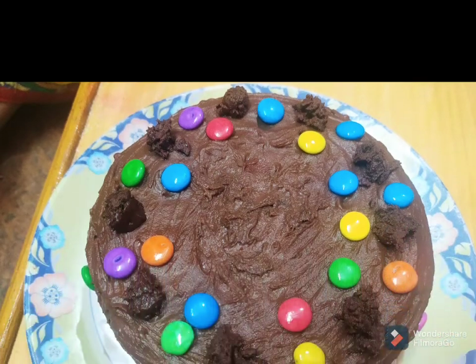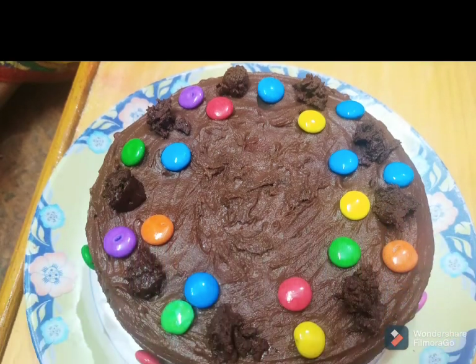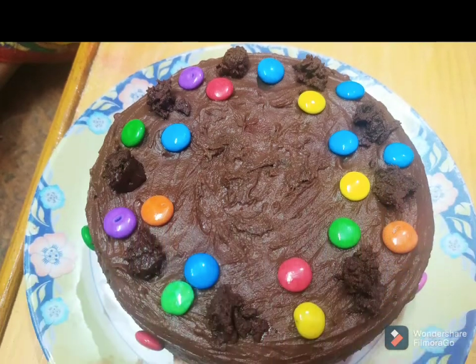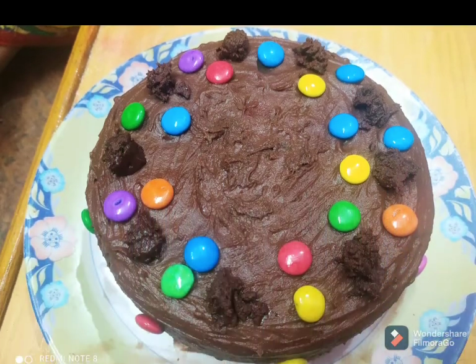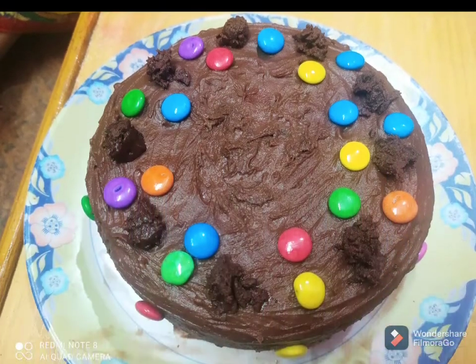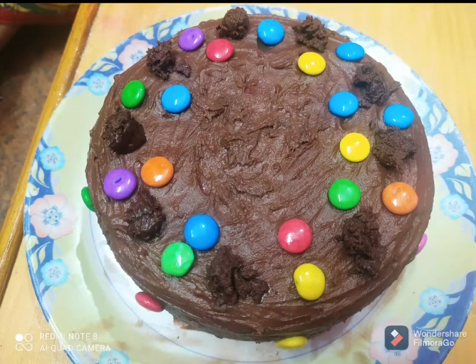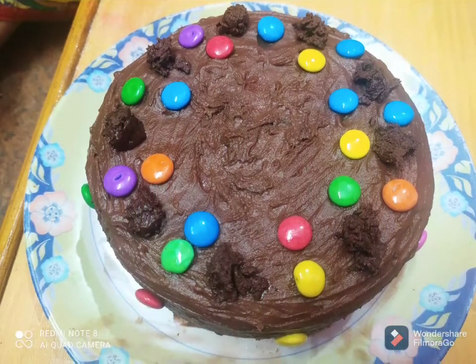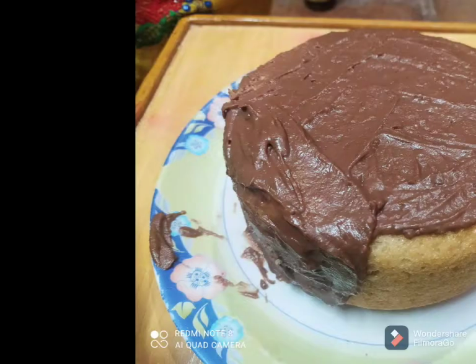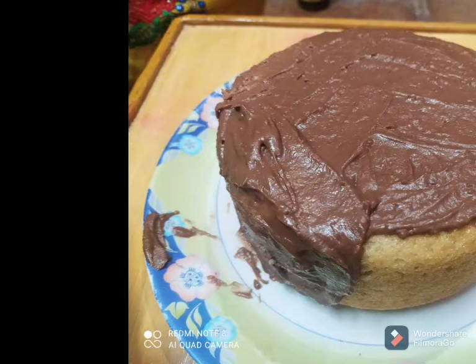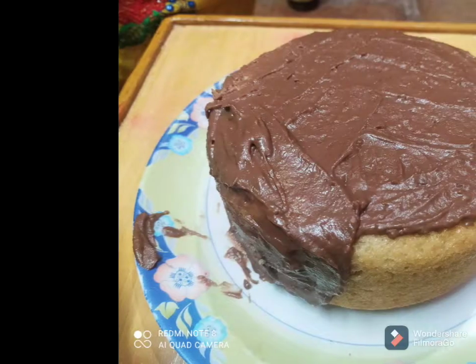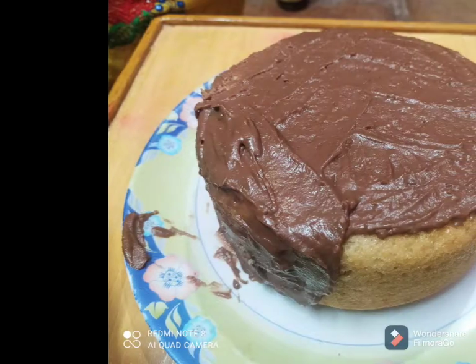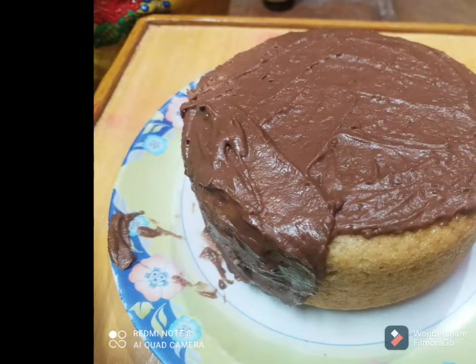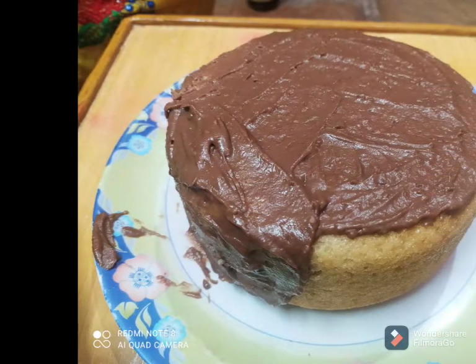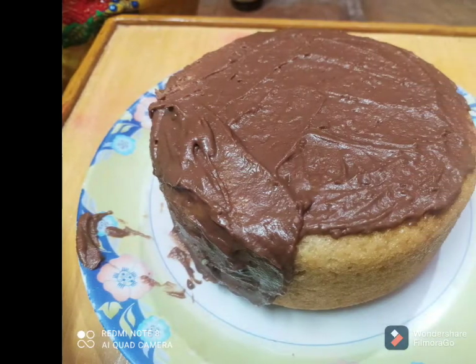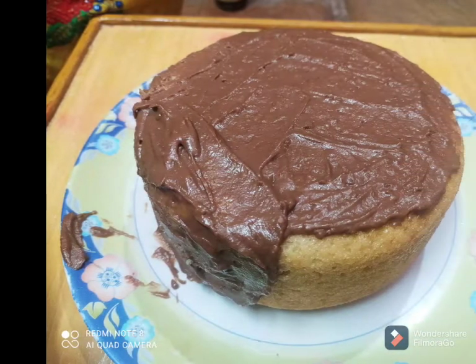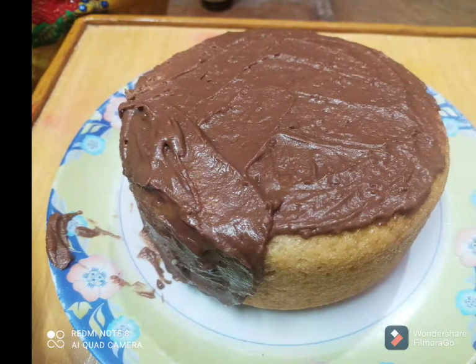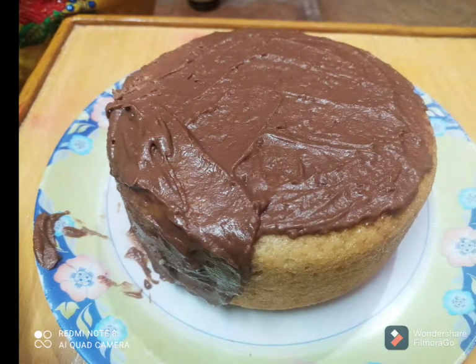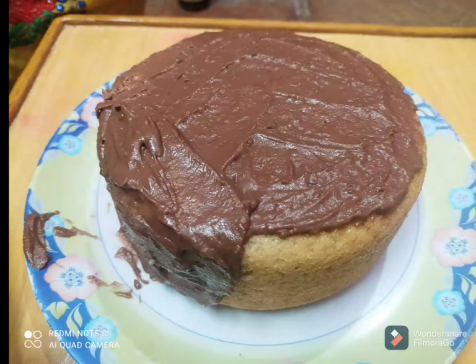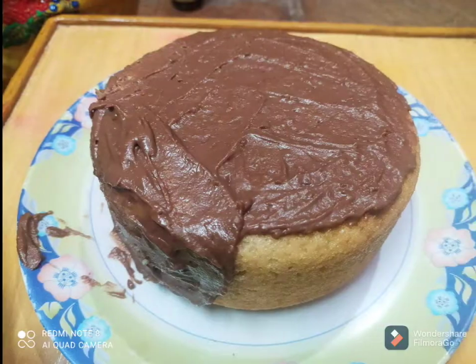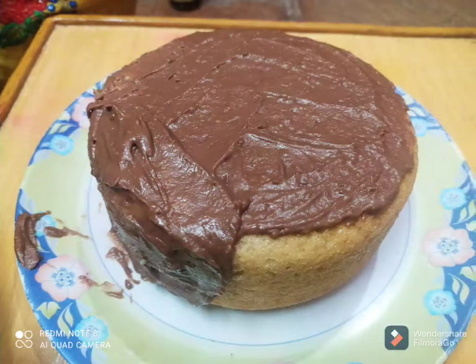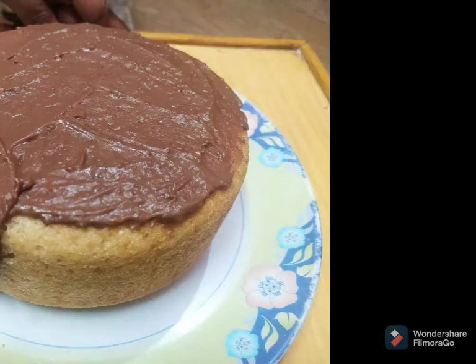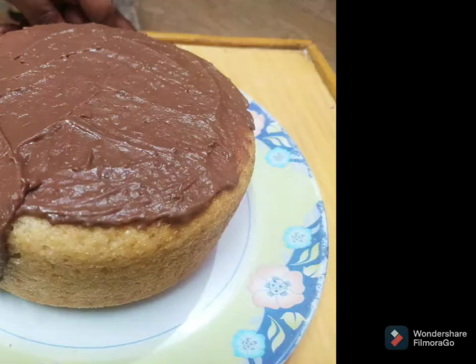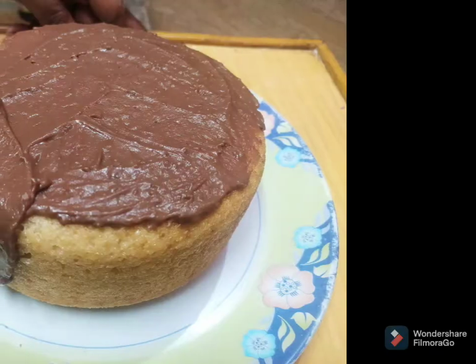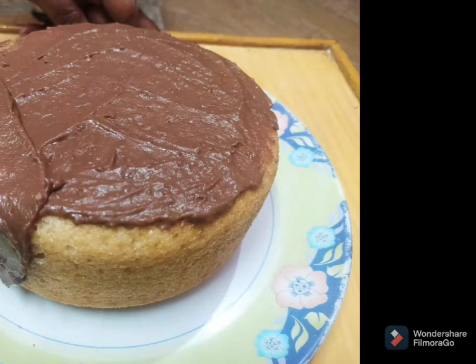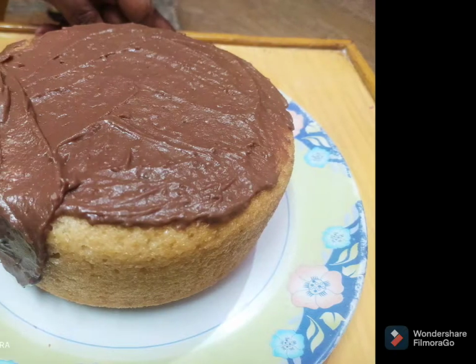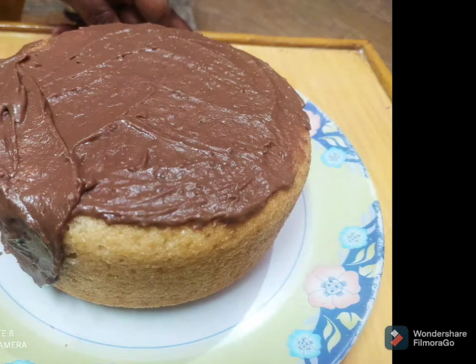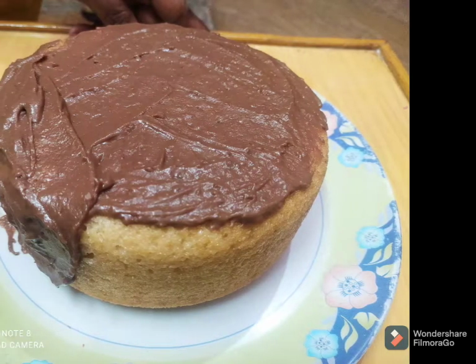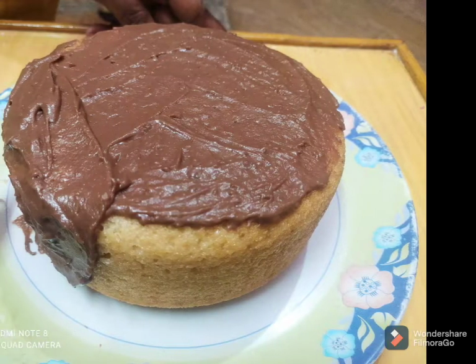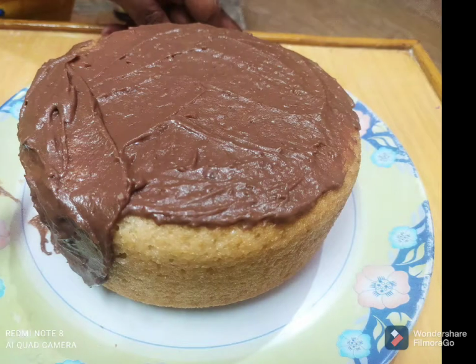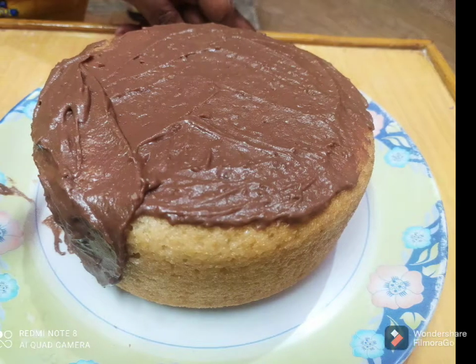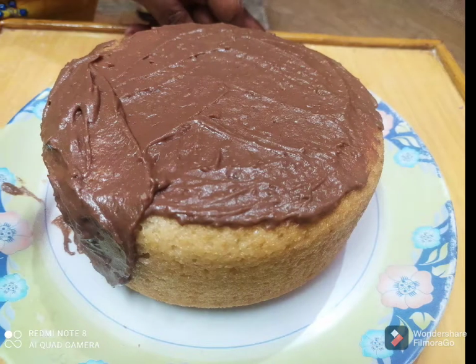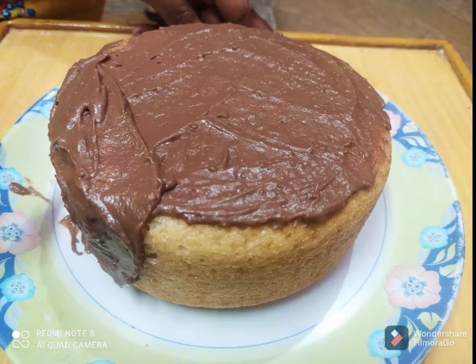Hello friends, welcome to Amrita Kitchen. Today we will make a cake for mehendi. Let's start with this cake.